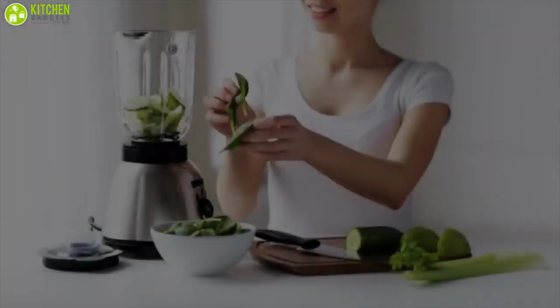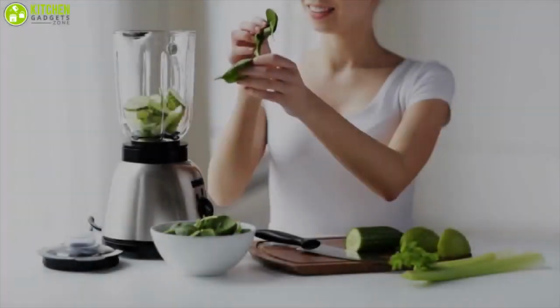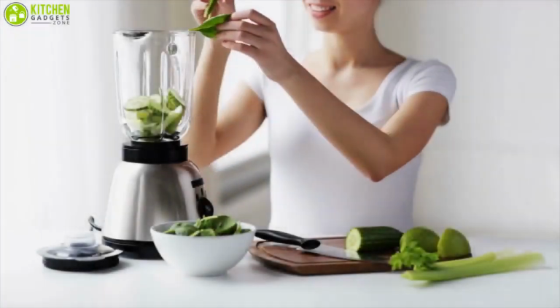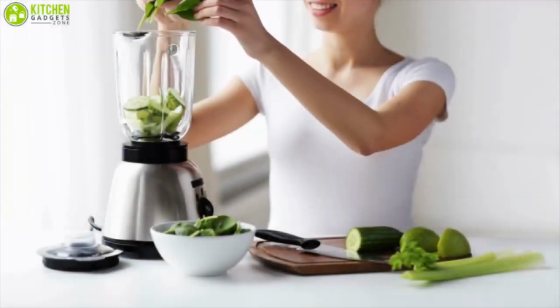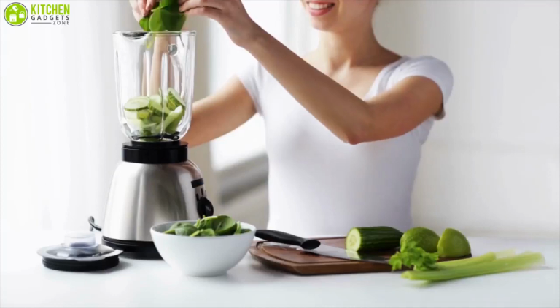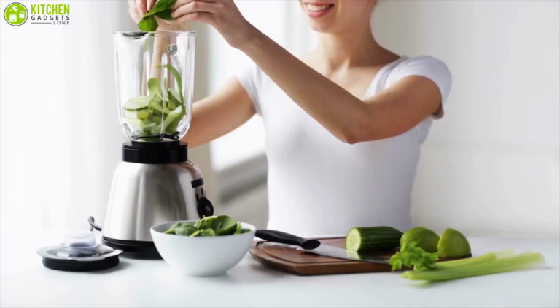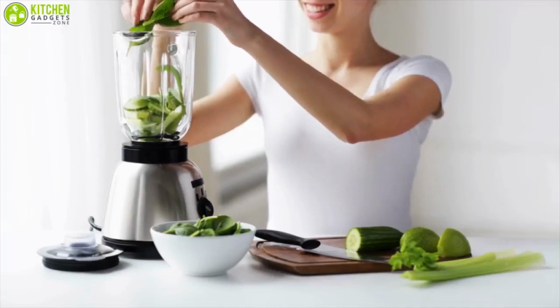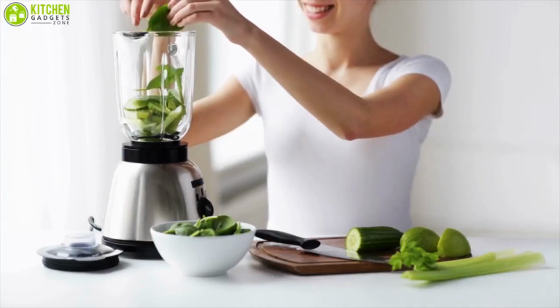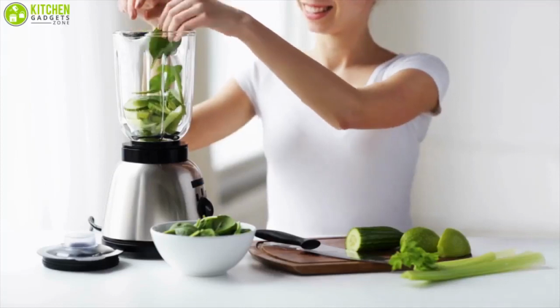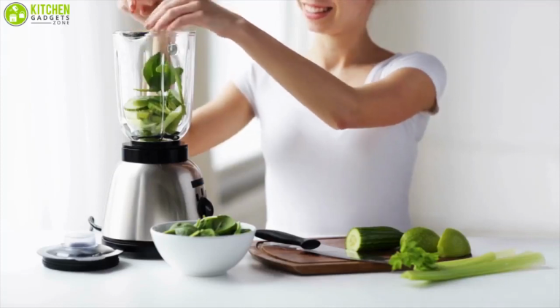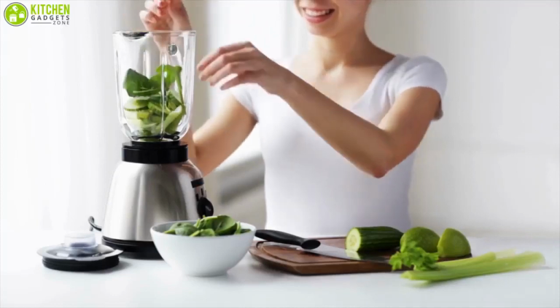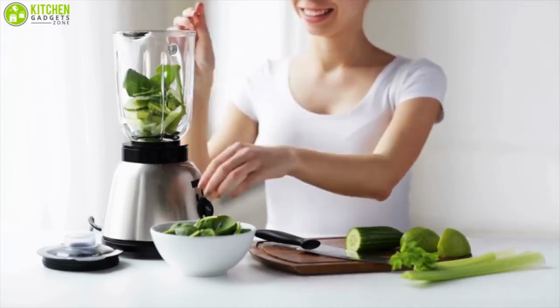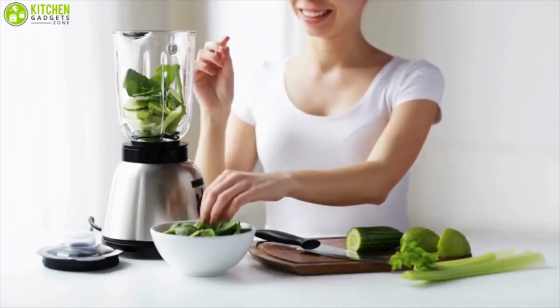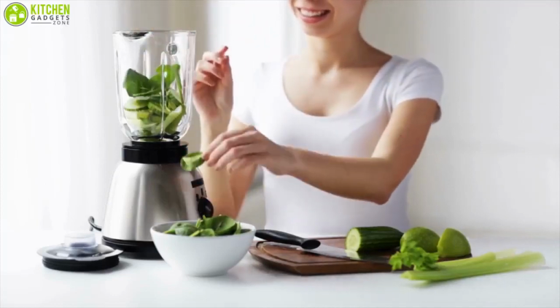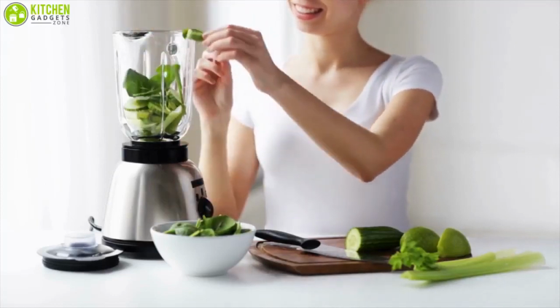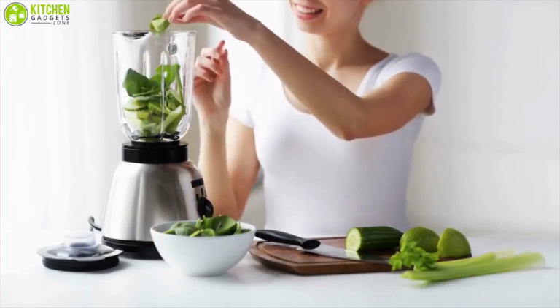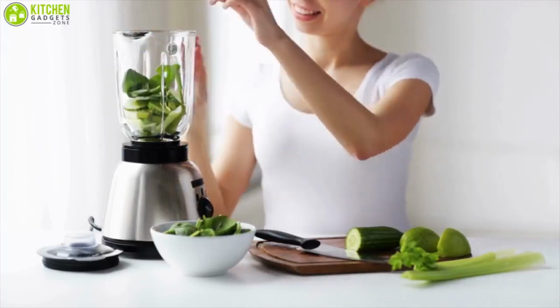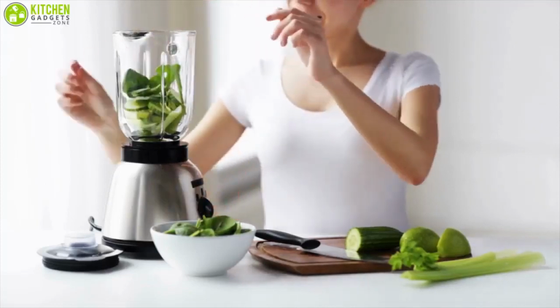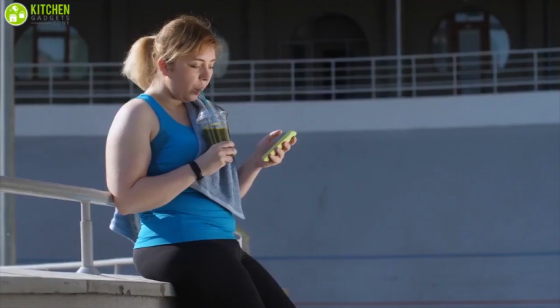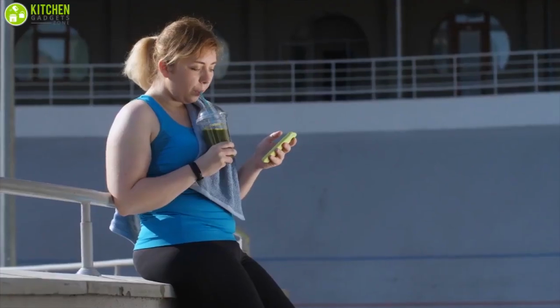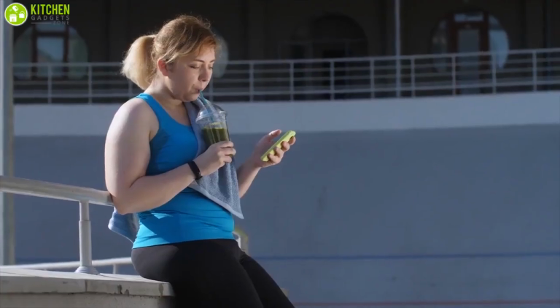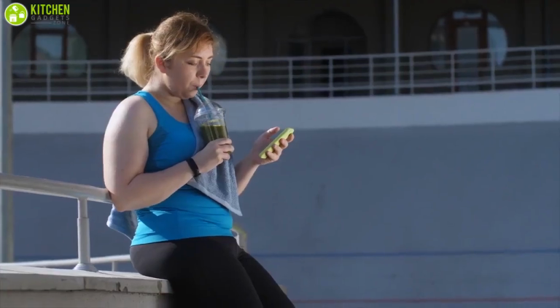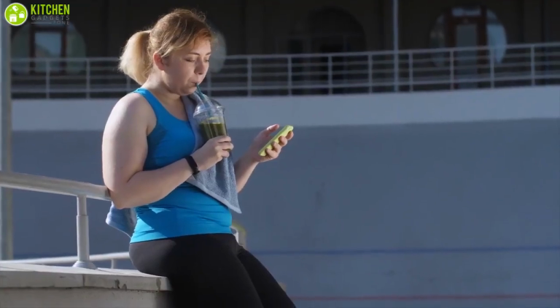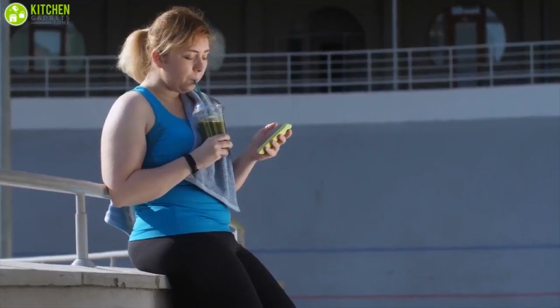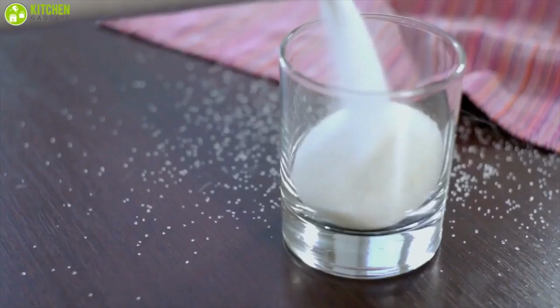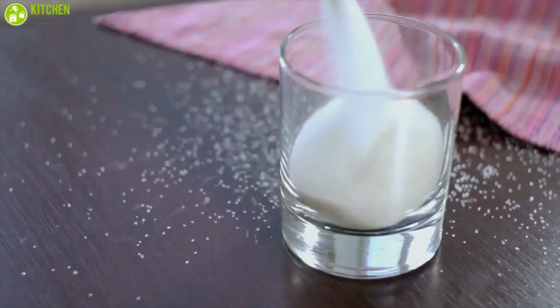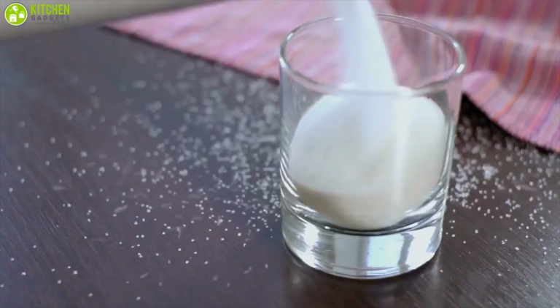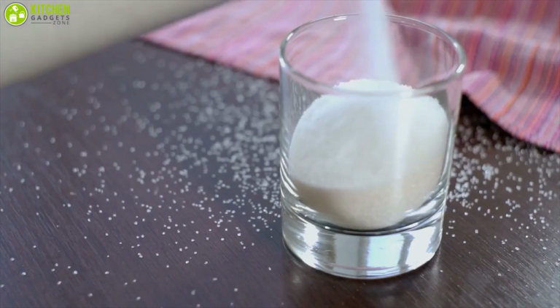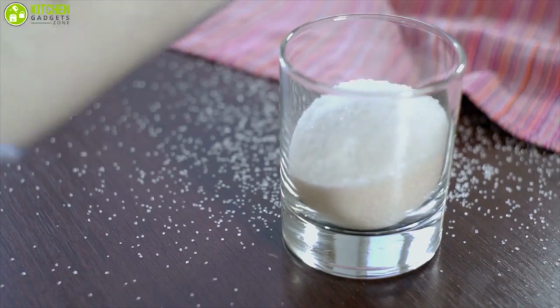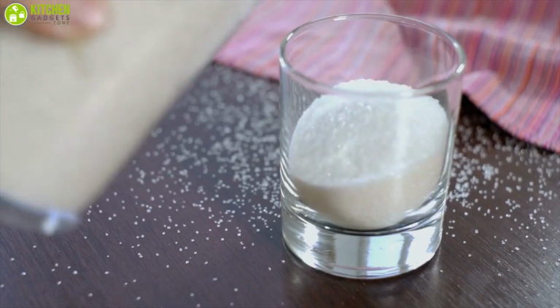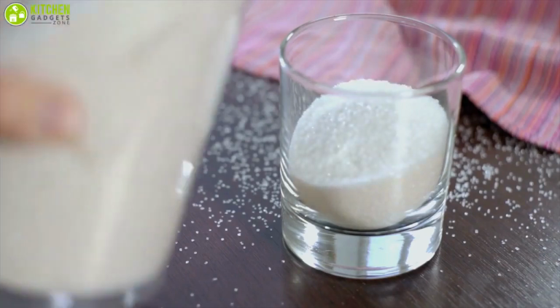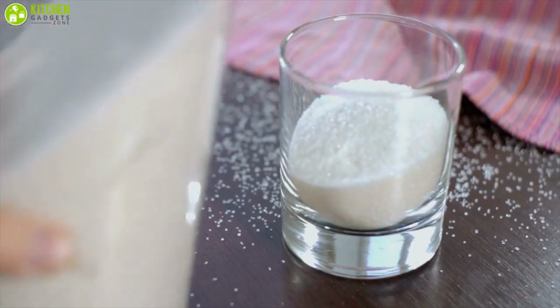Making smoothies at home is easy, affordable, and could be healthier than buying ready-made smoothies, which contain highly added sugar.